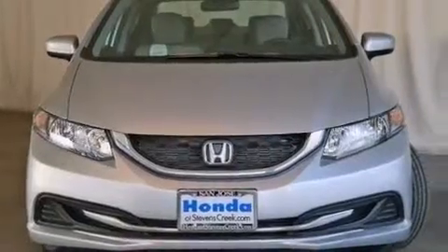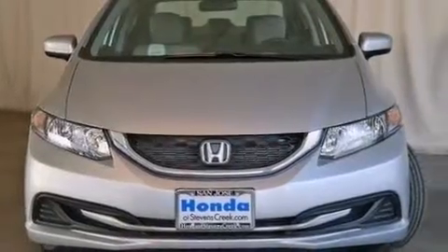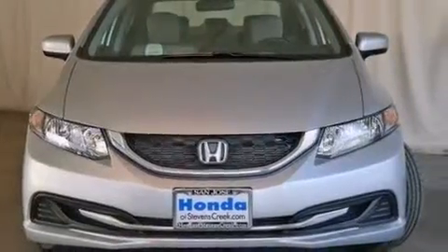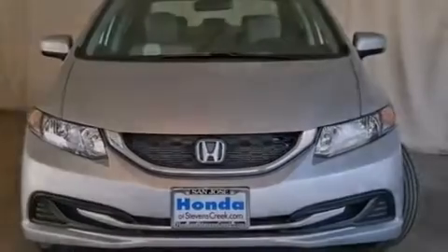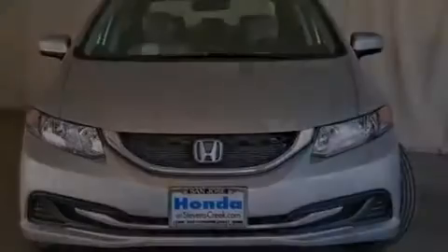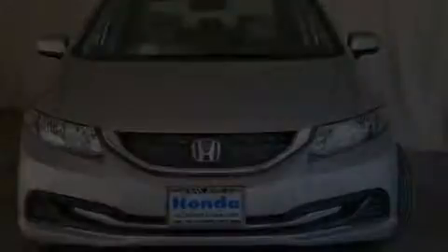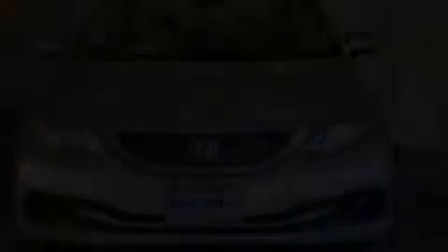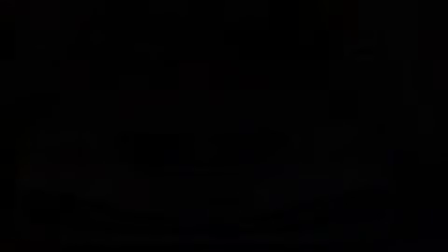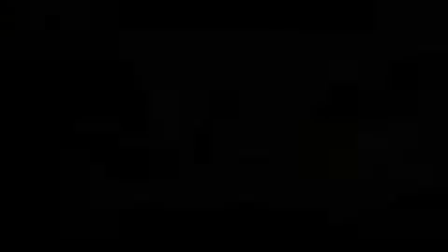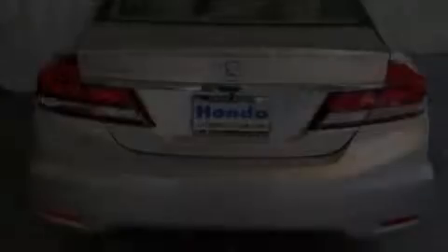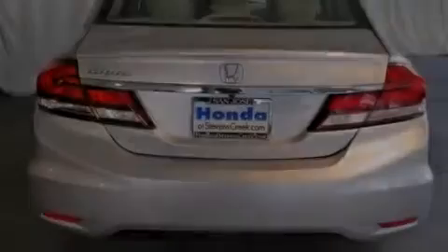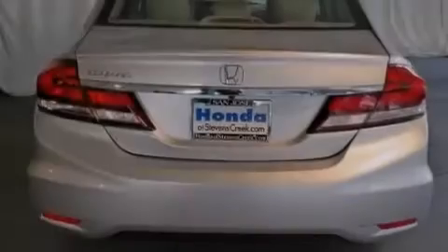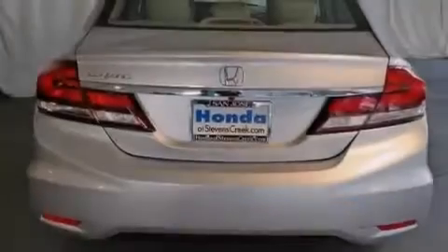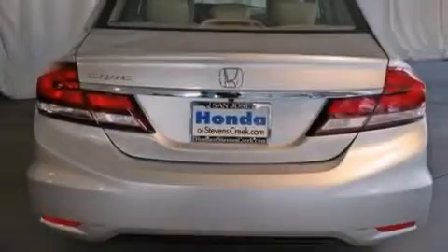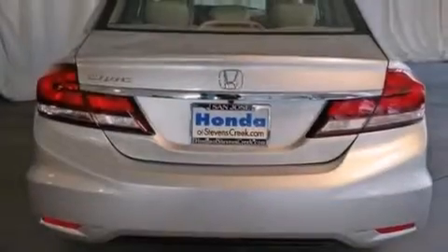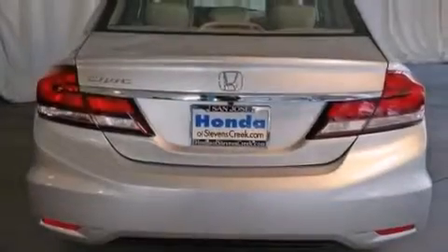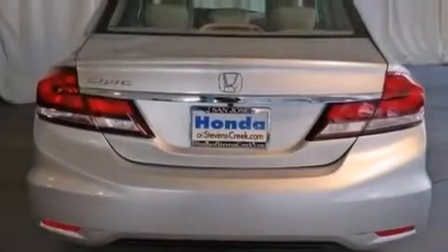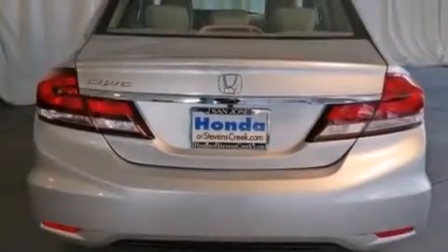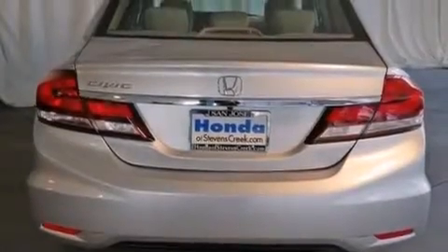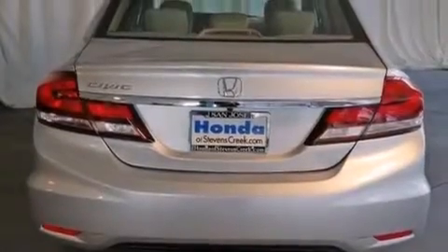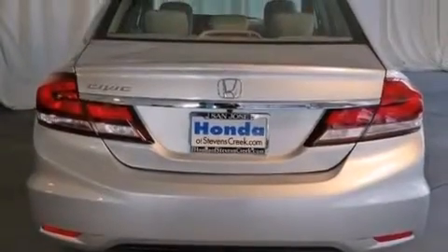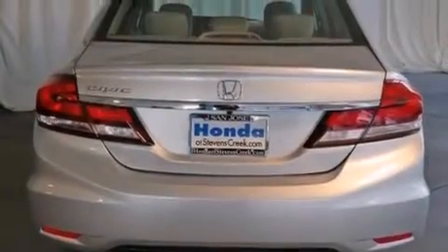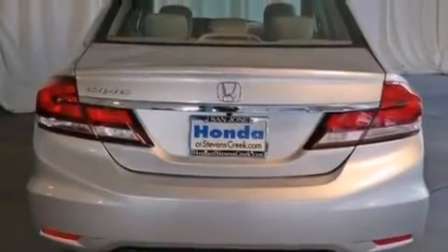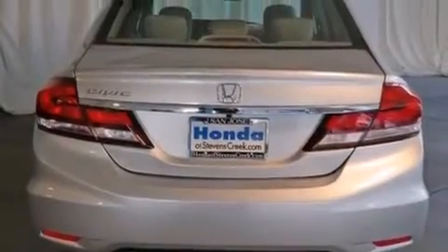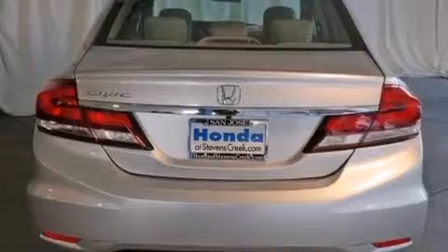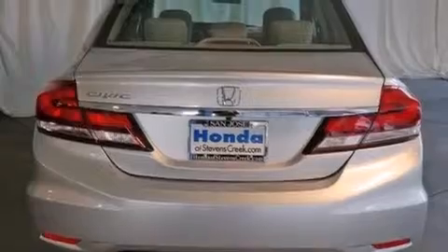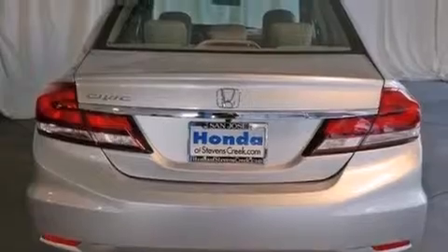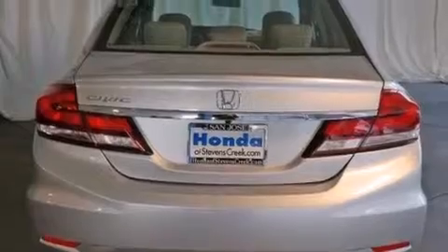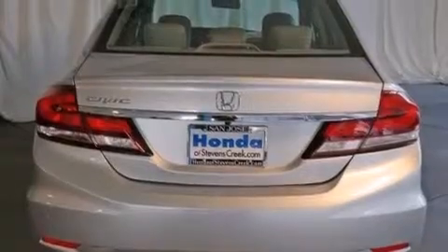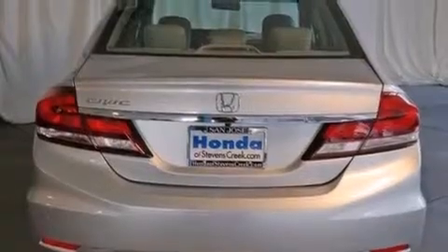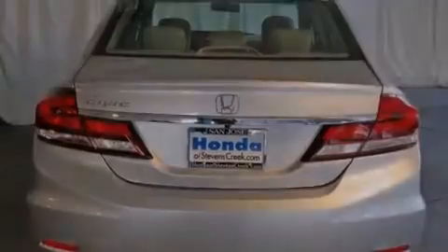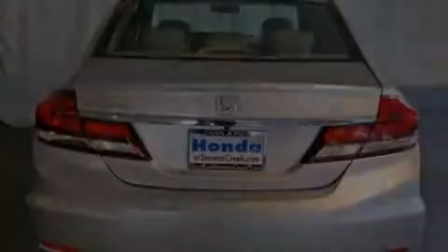Also included are a security system, traction control, an anti-lock braking system, a keyless entry system, and air conditioning.